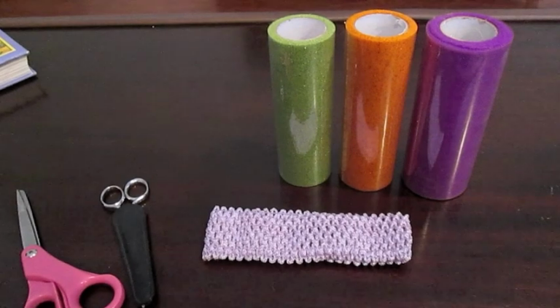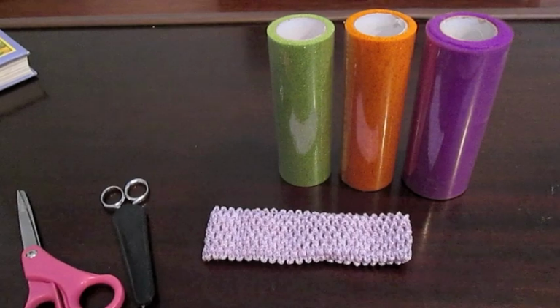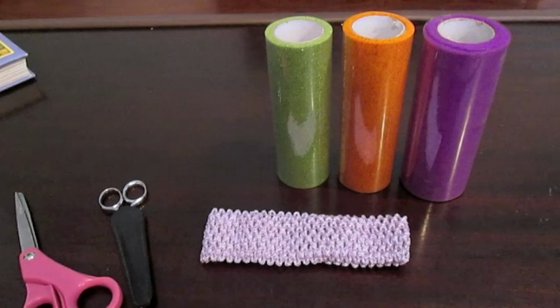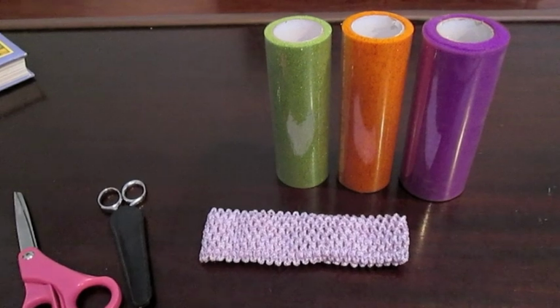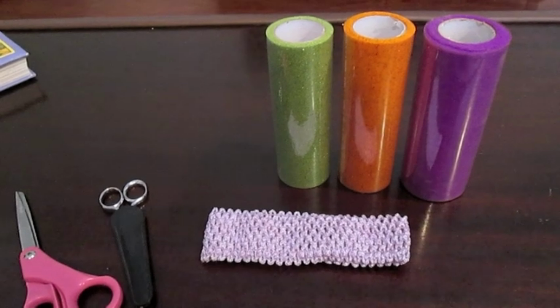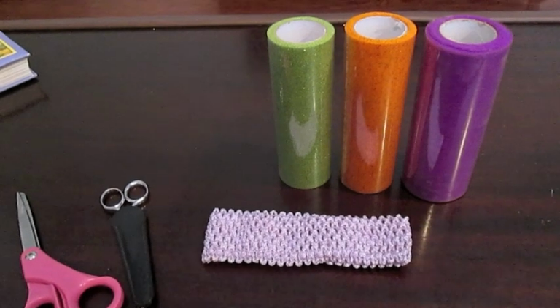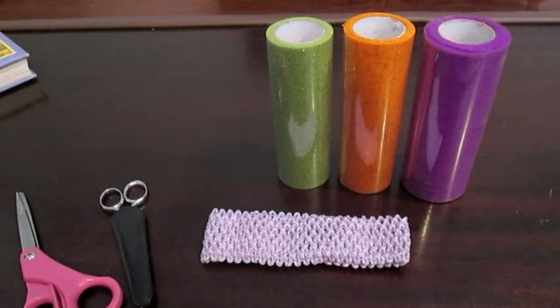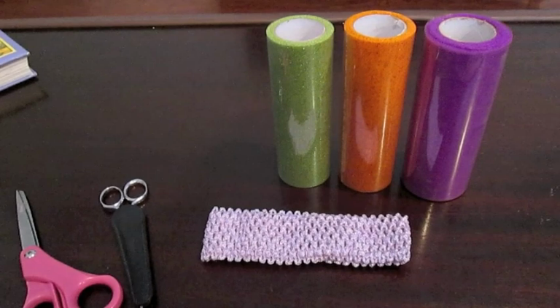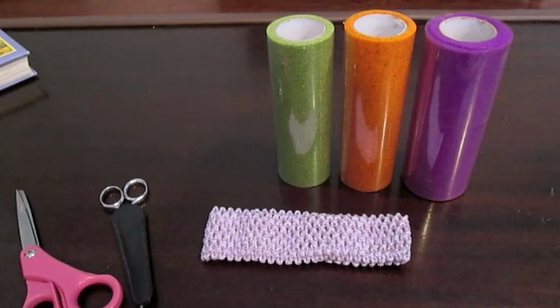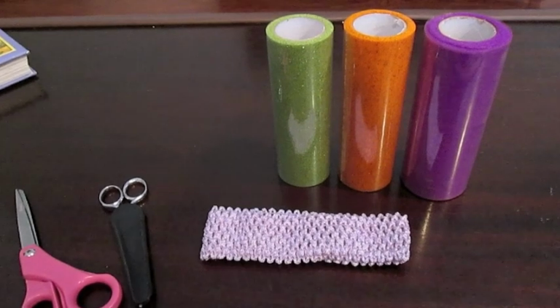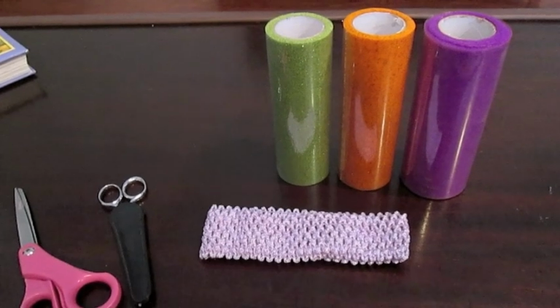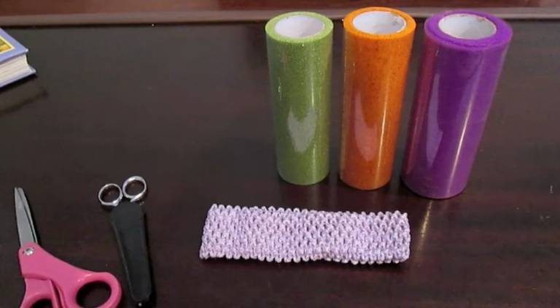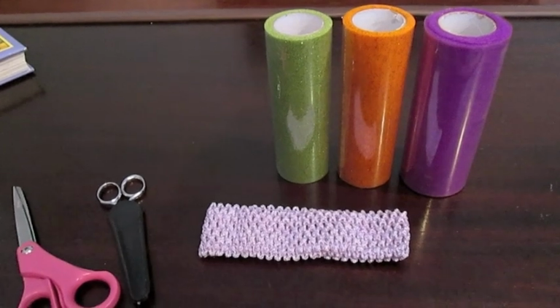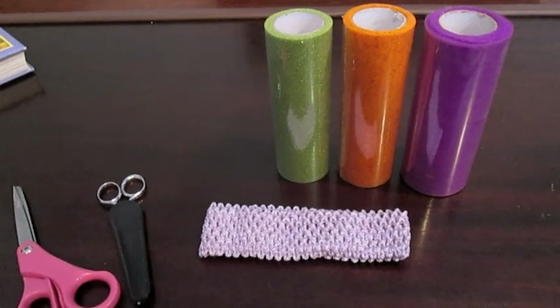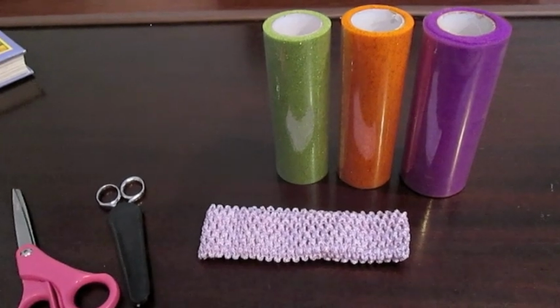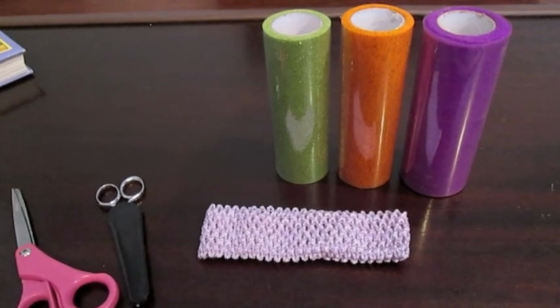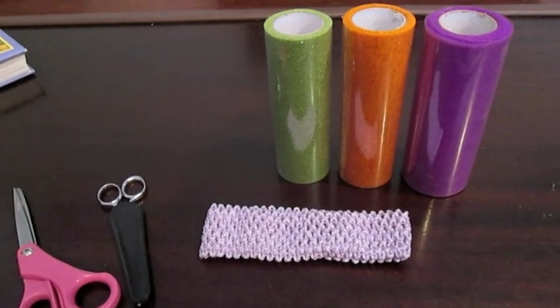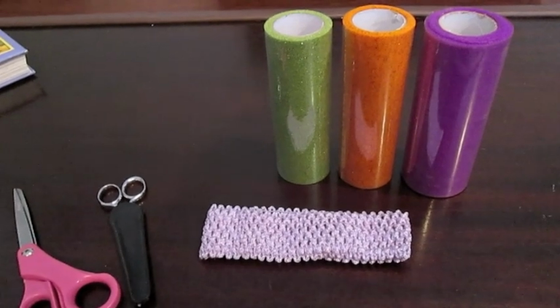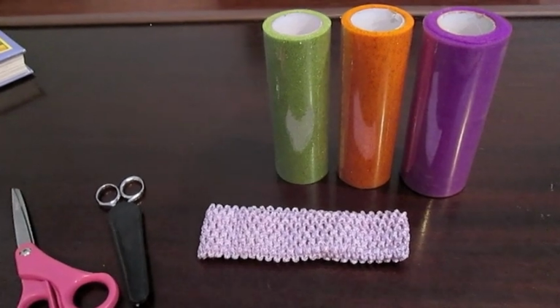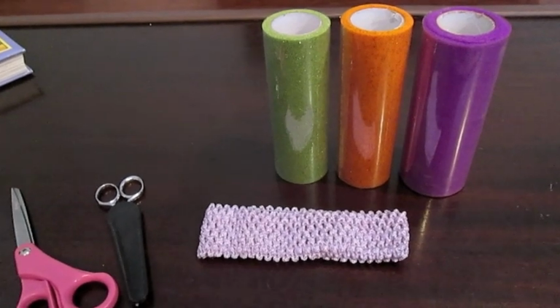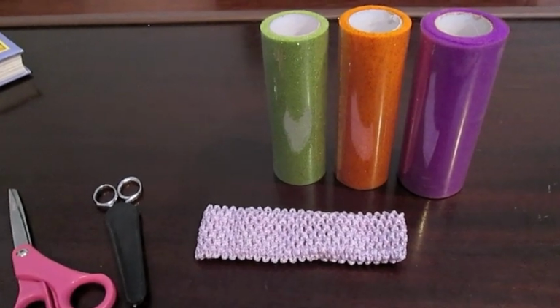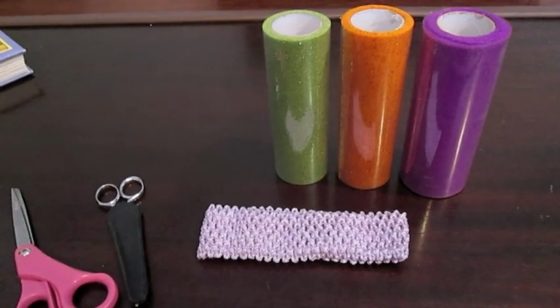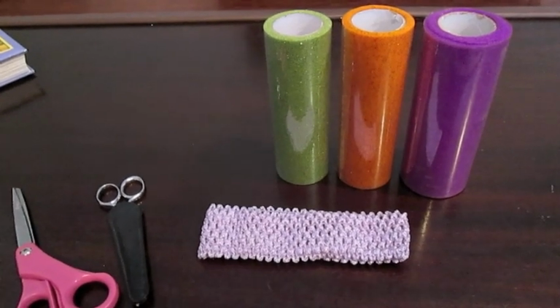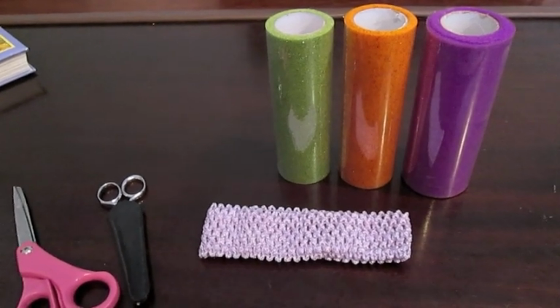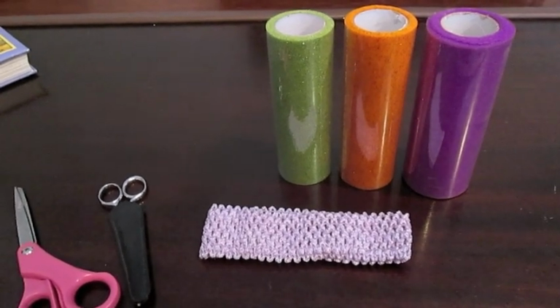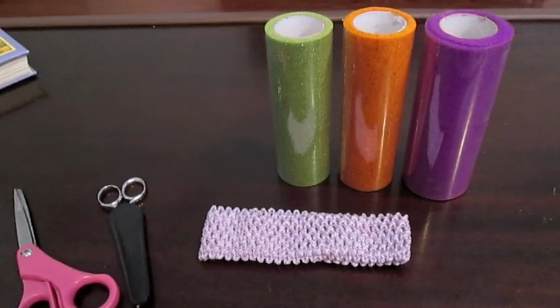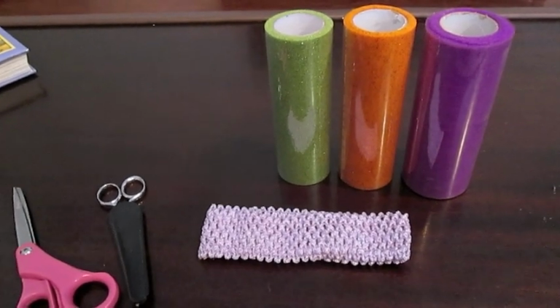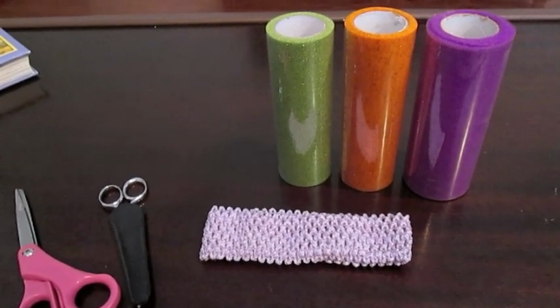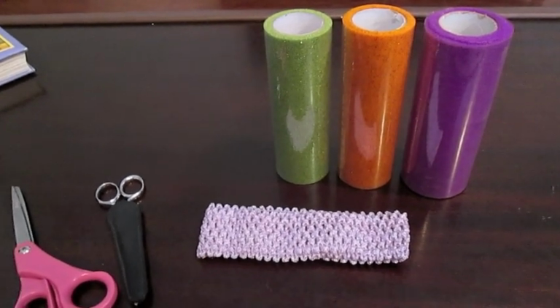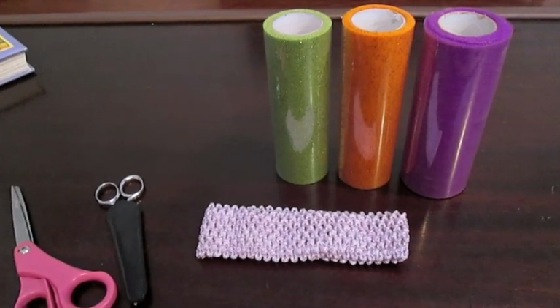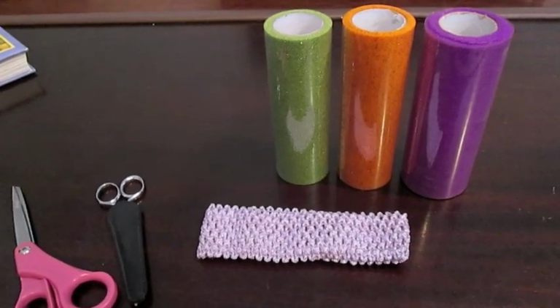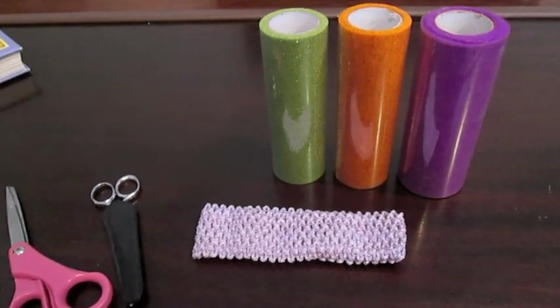Hey guys, it's Di from Be Mommy with Style, and today I'm going to do a quick and easy Halloween craft for the girls.